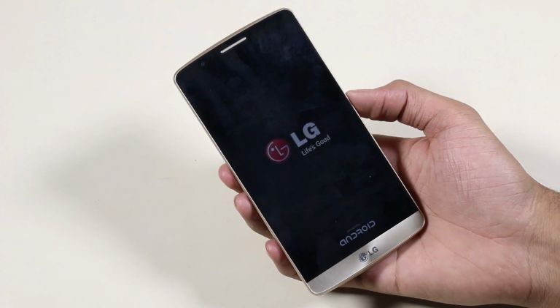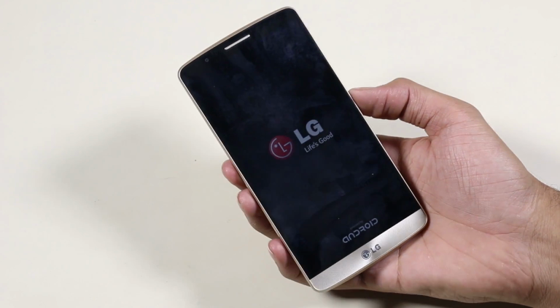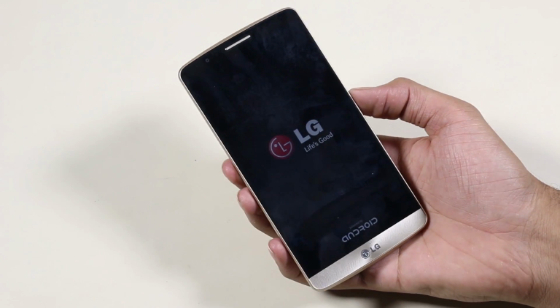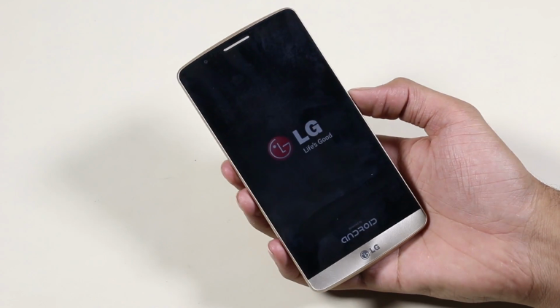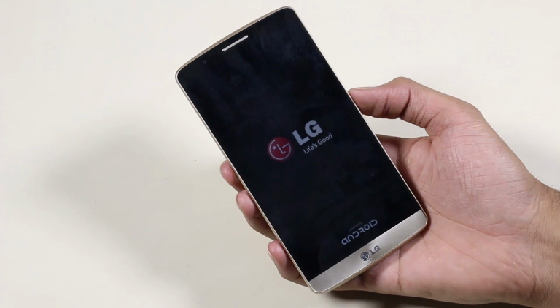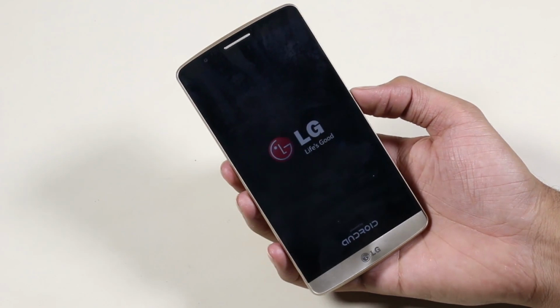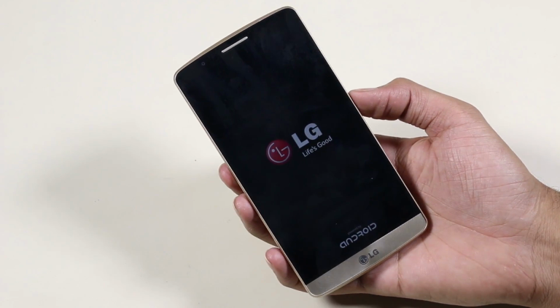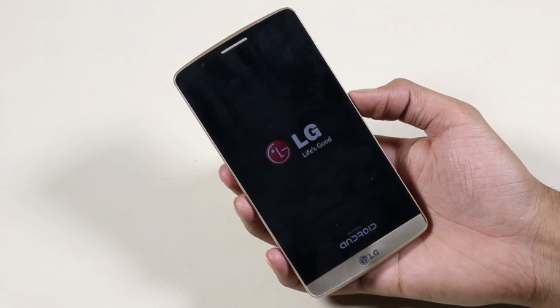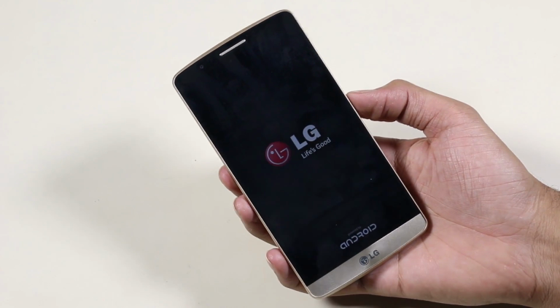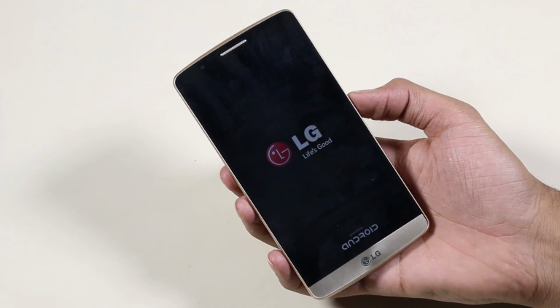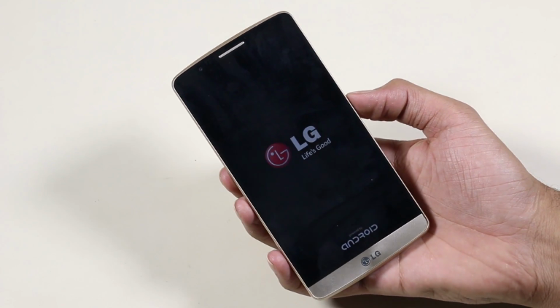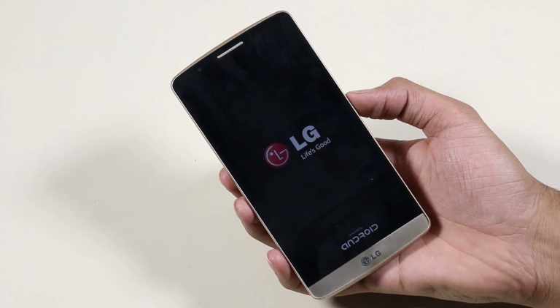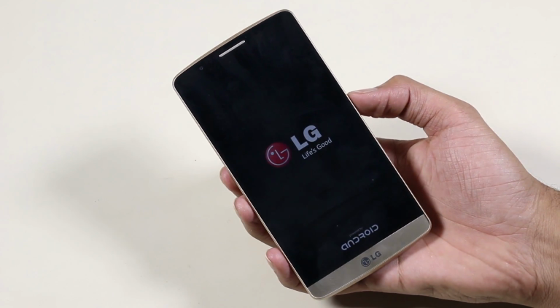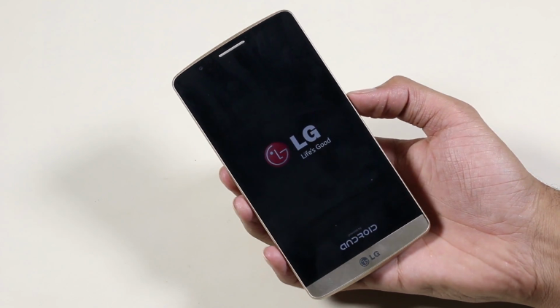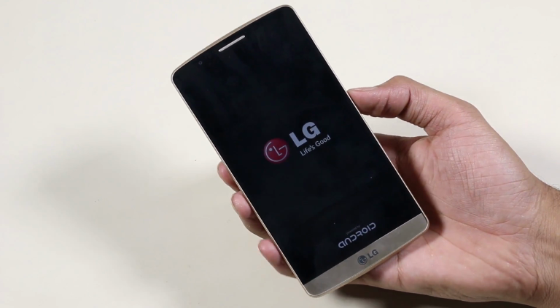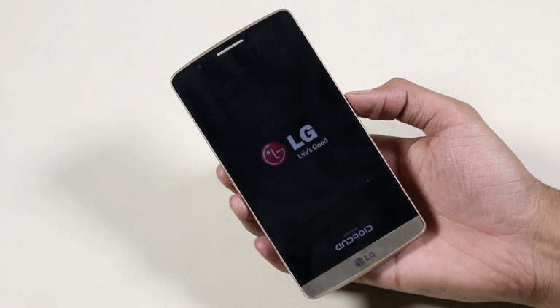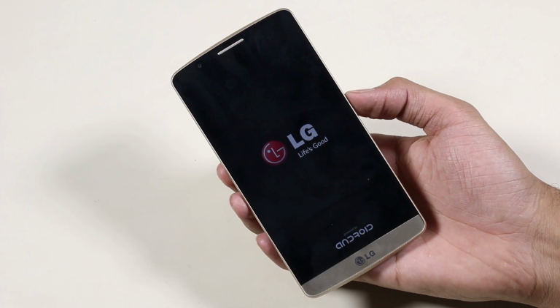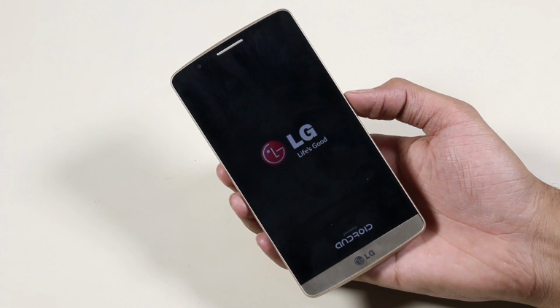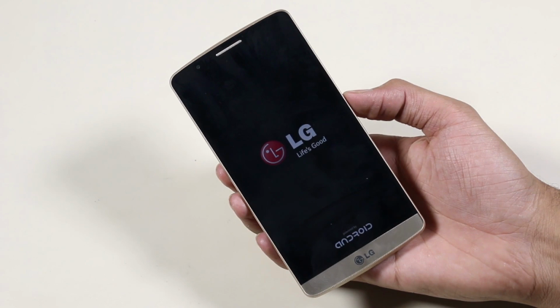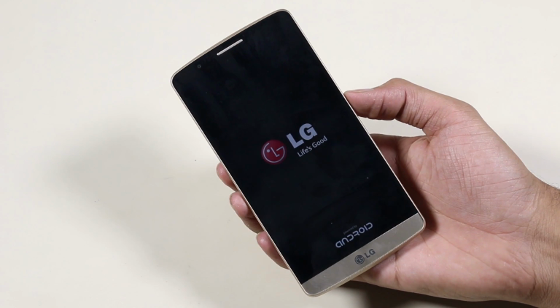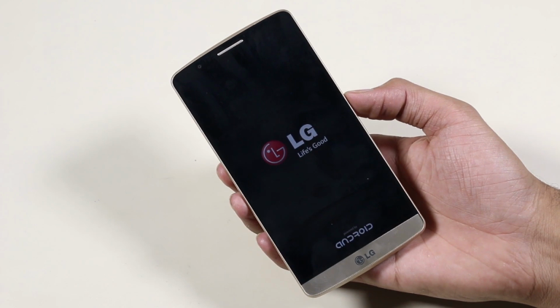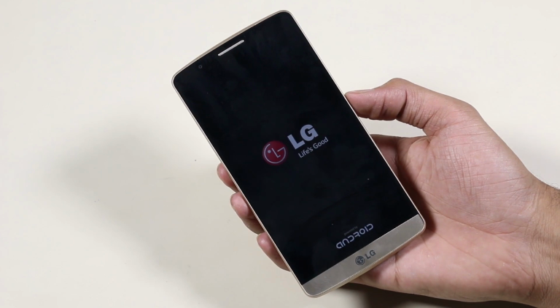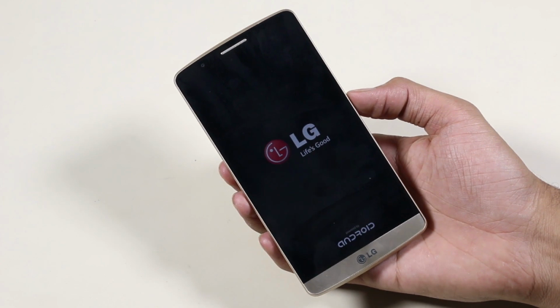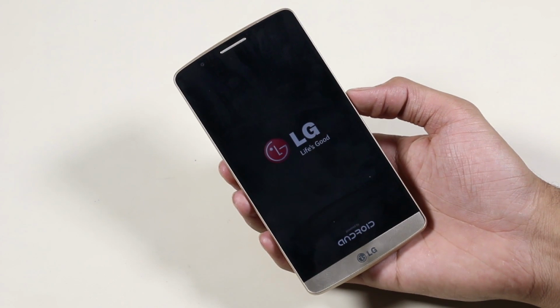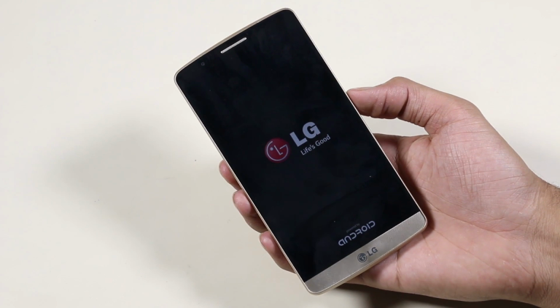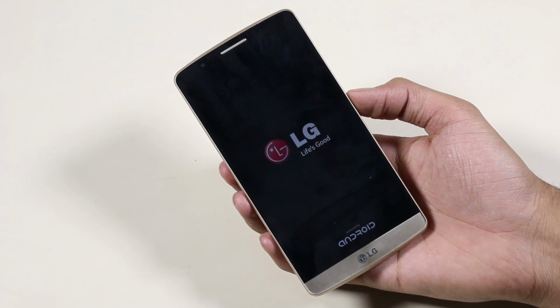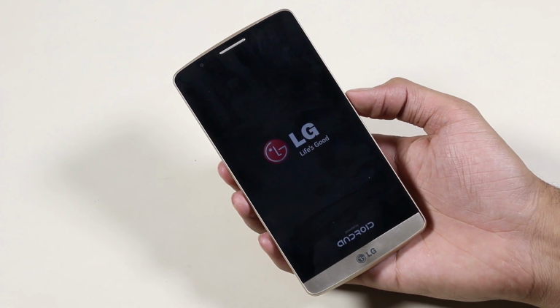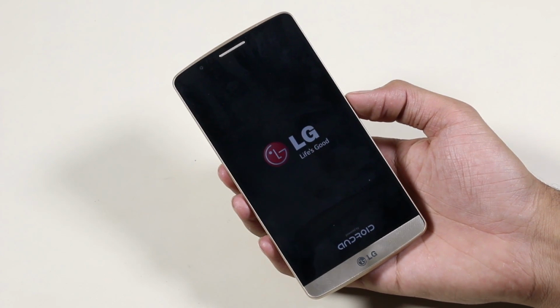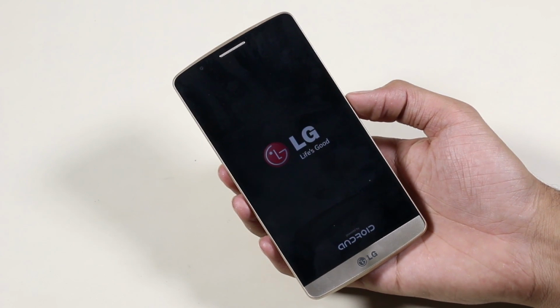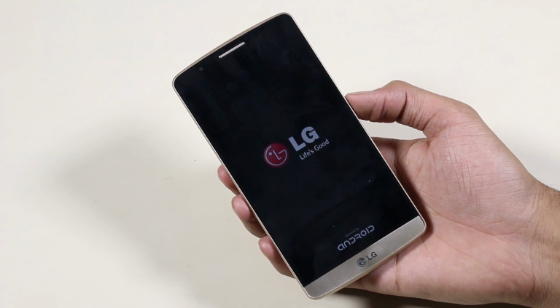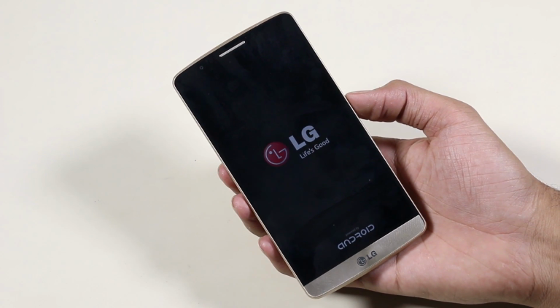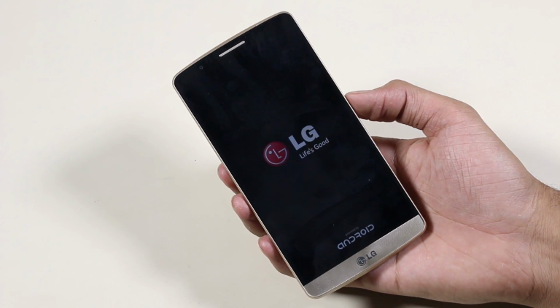The first boot will take some time, just be patient and I will be back with you guys once we boot back.